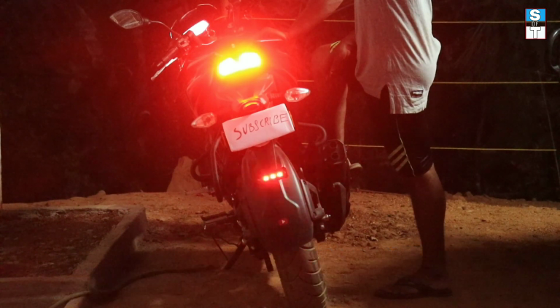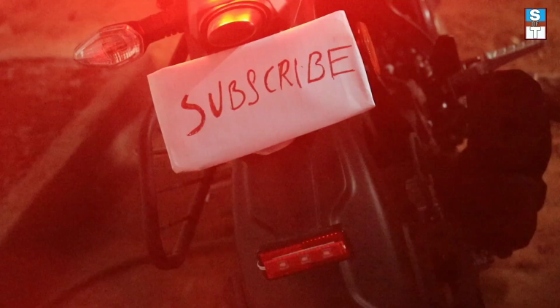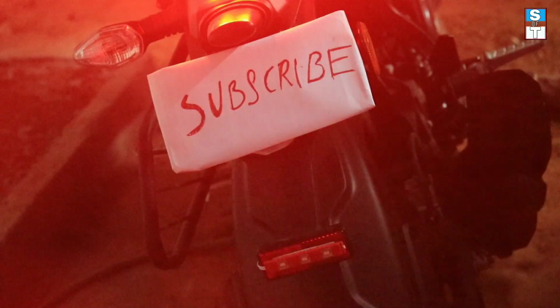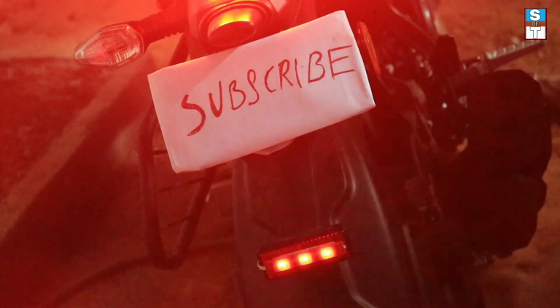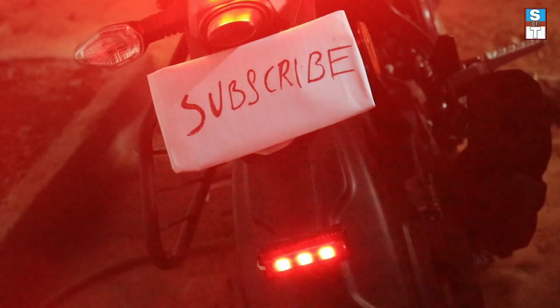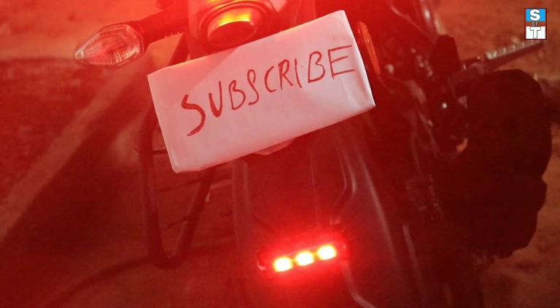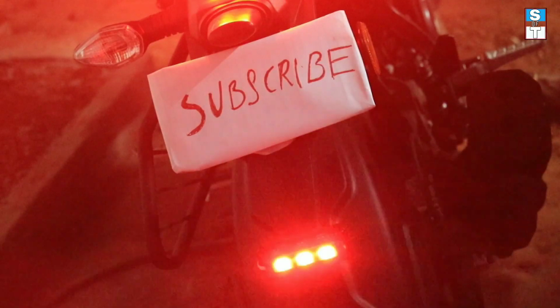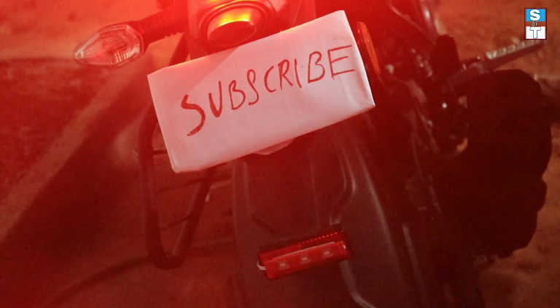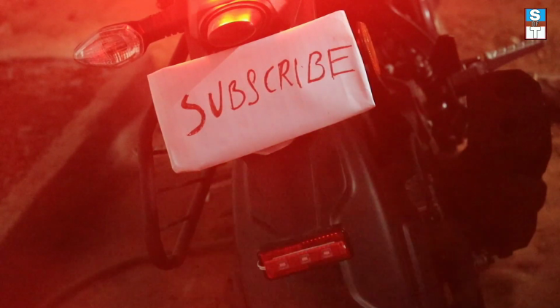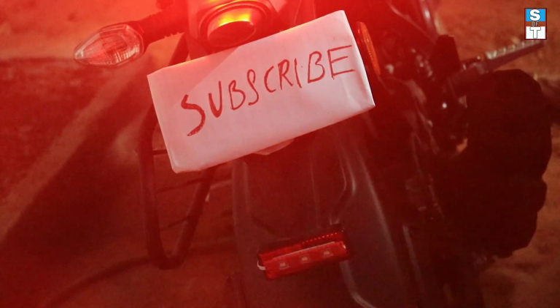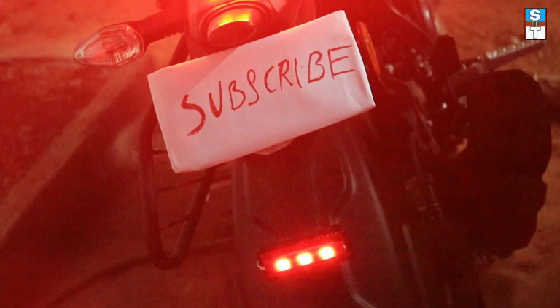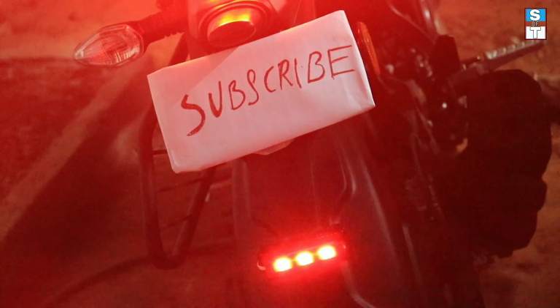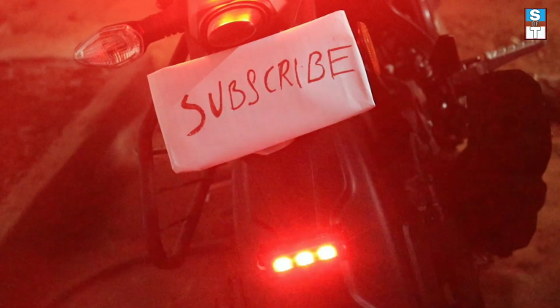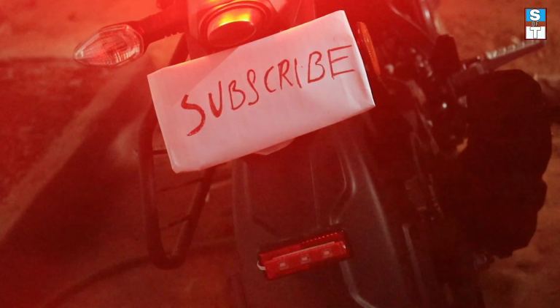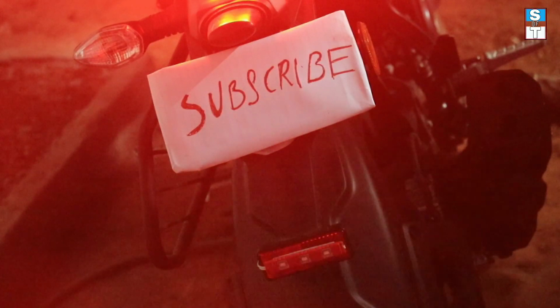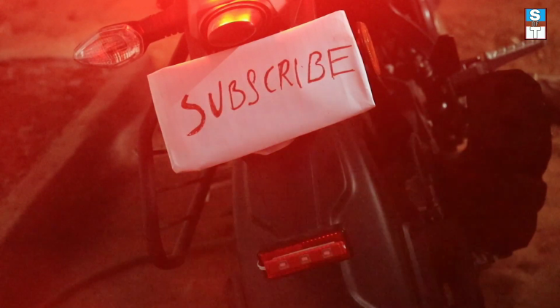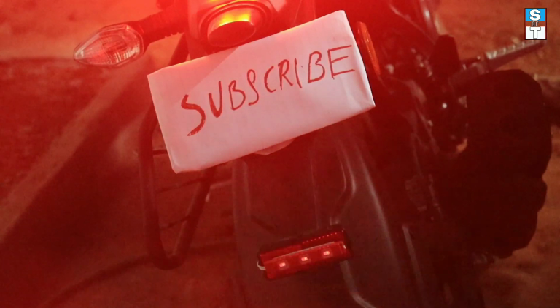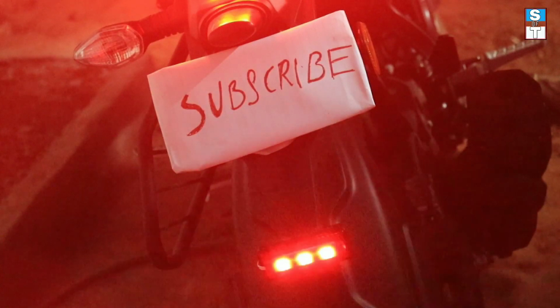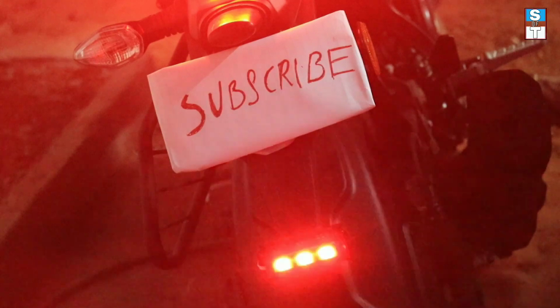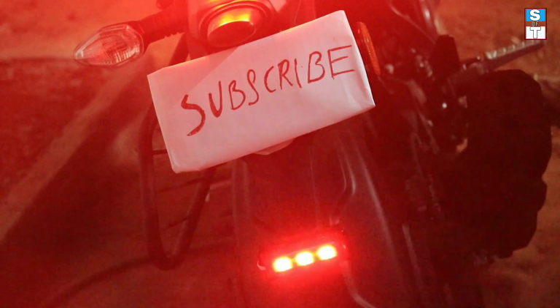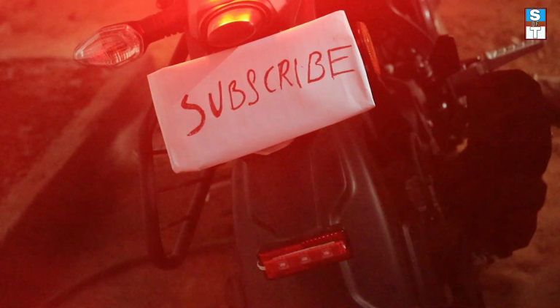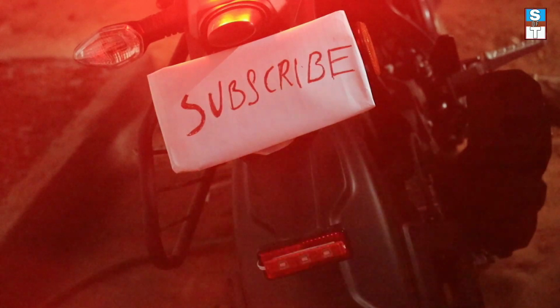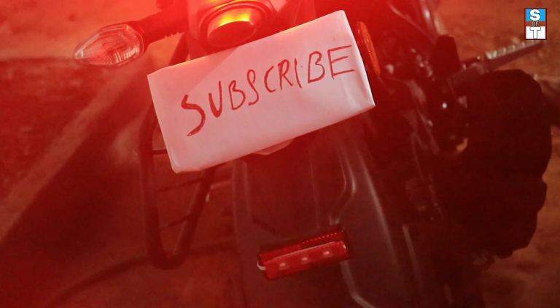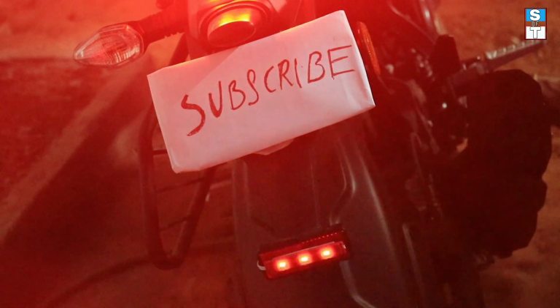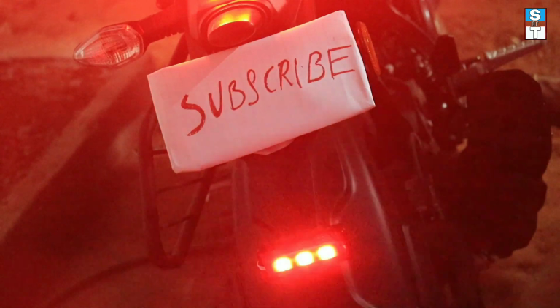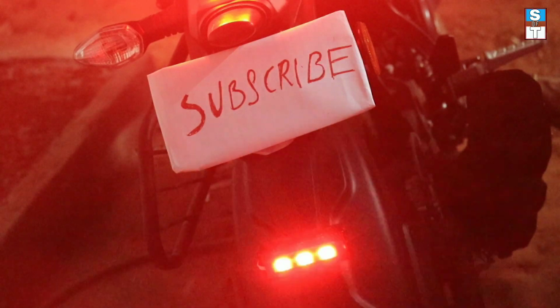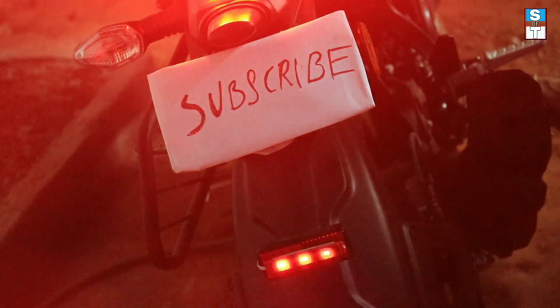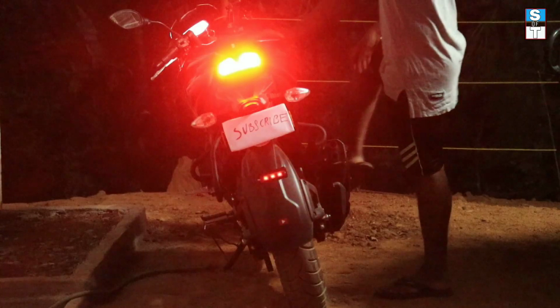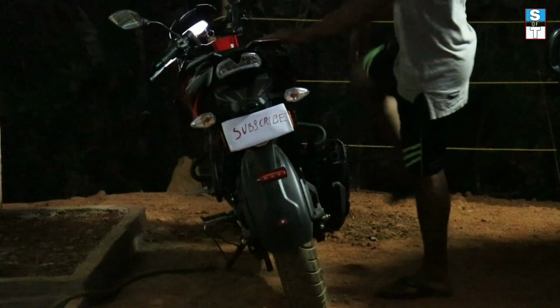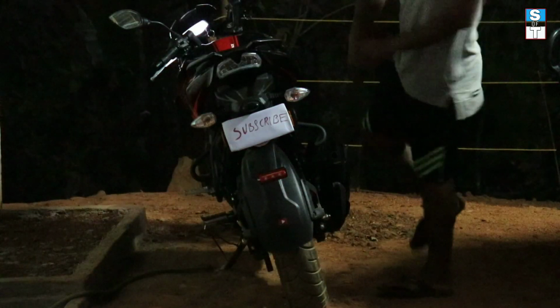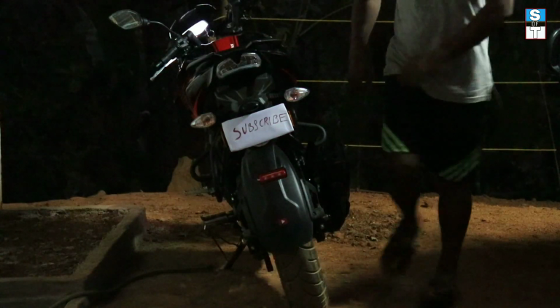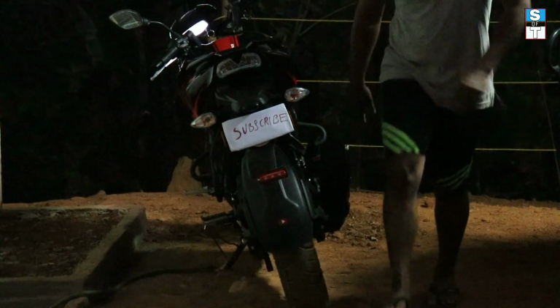If you are not subscribed to my channel, please click on the subscribe button and also enable the bell icon.